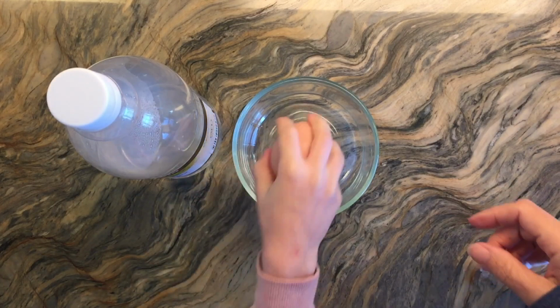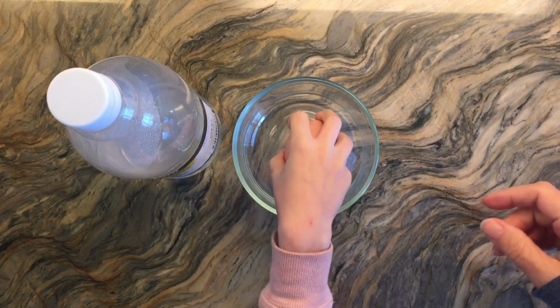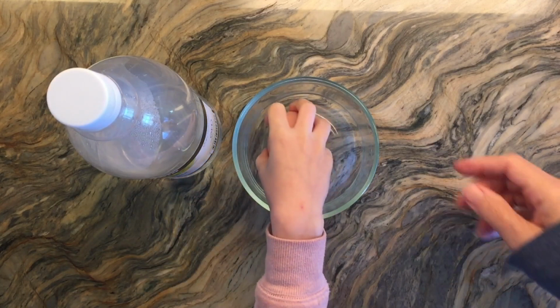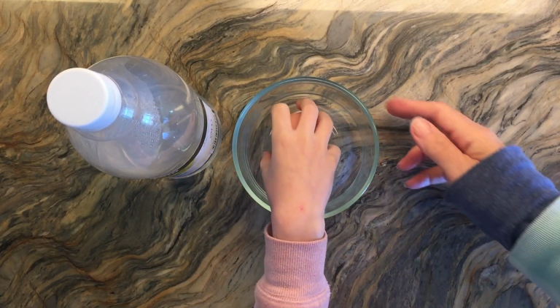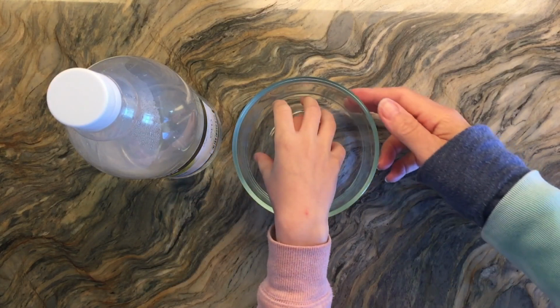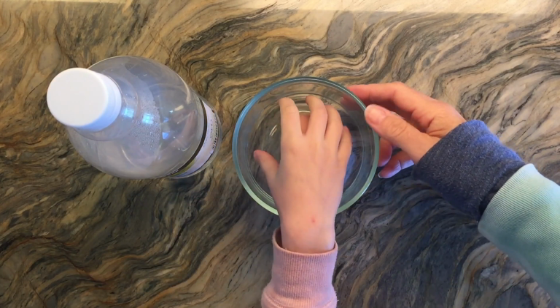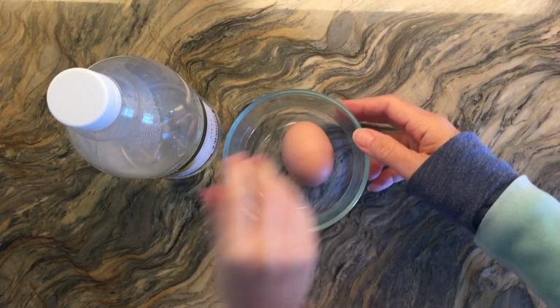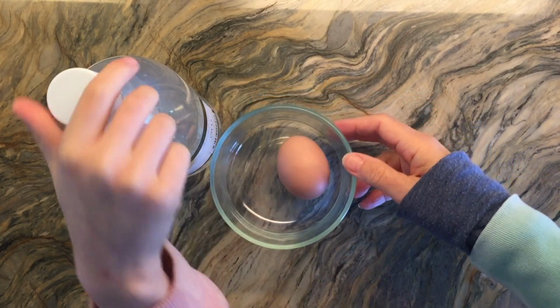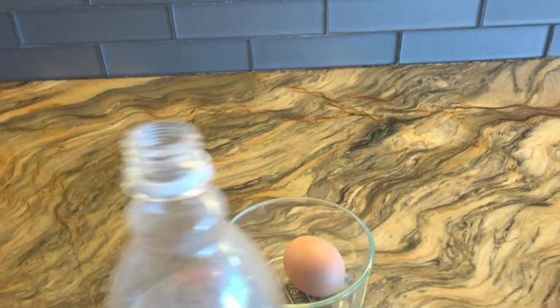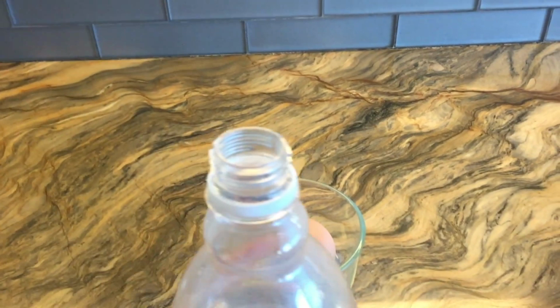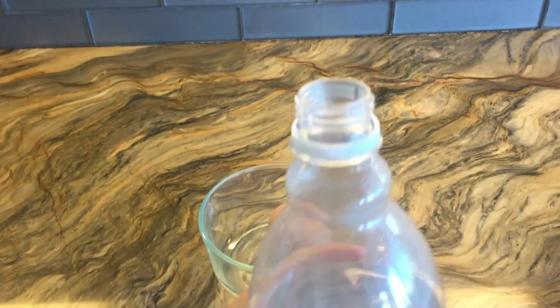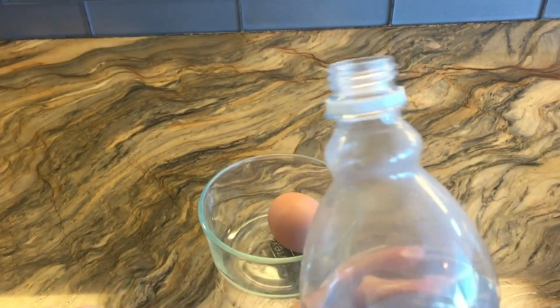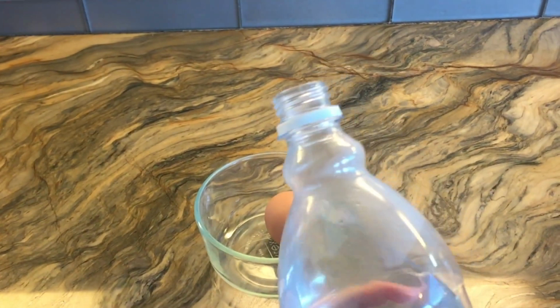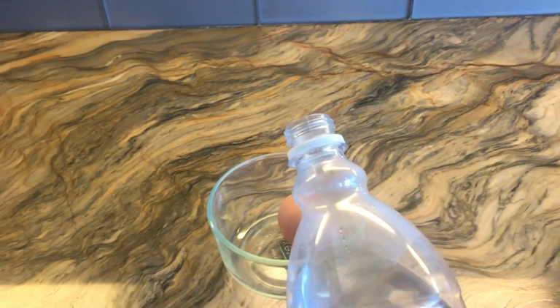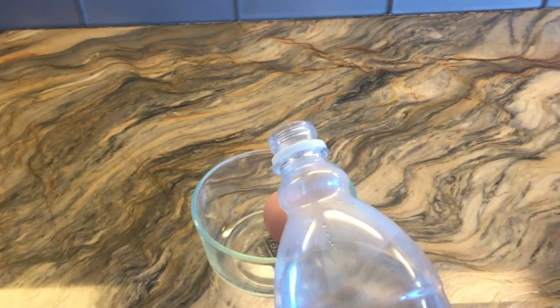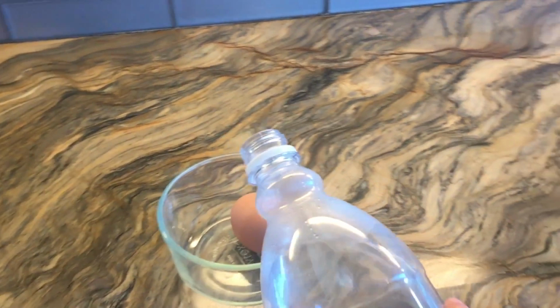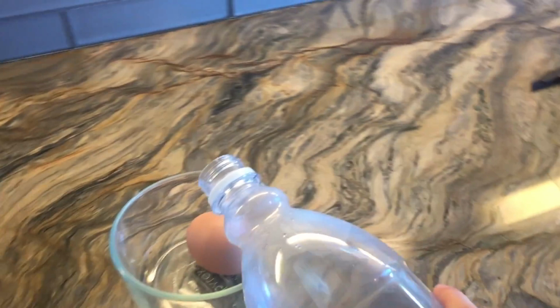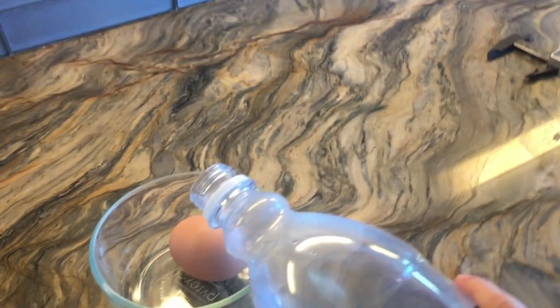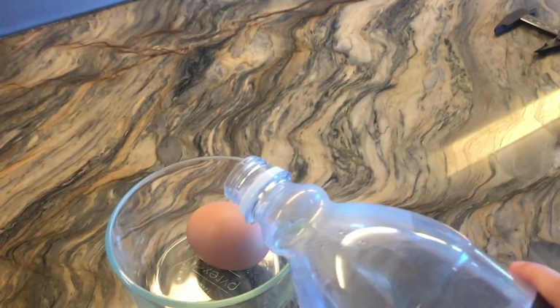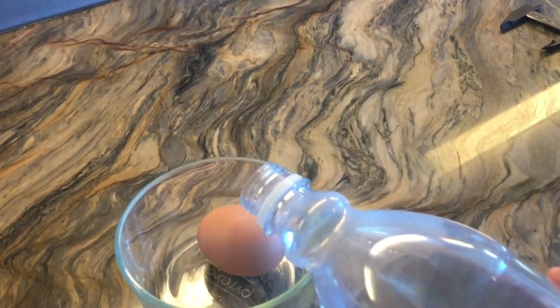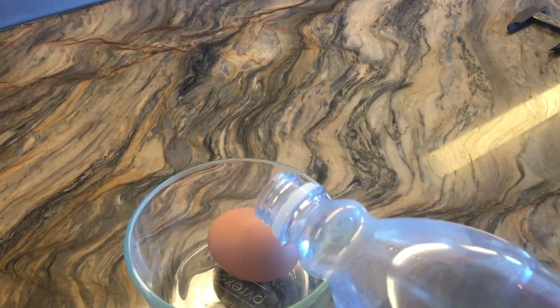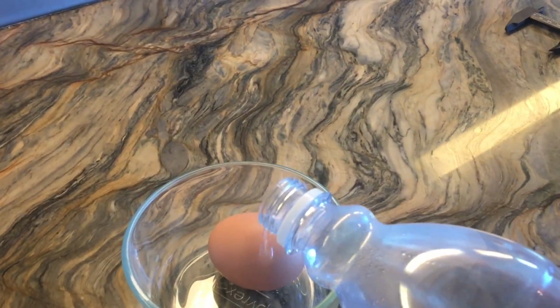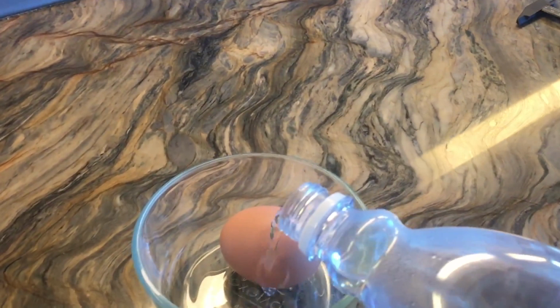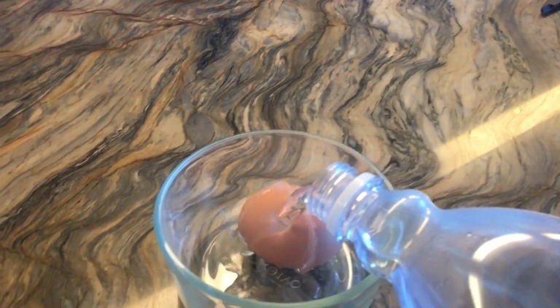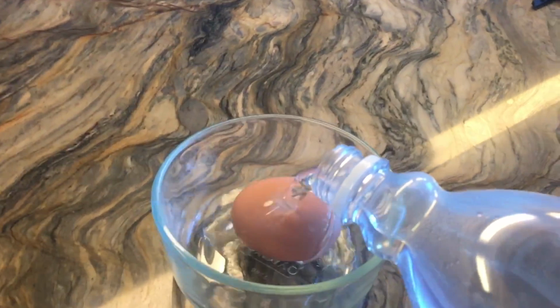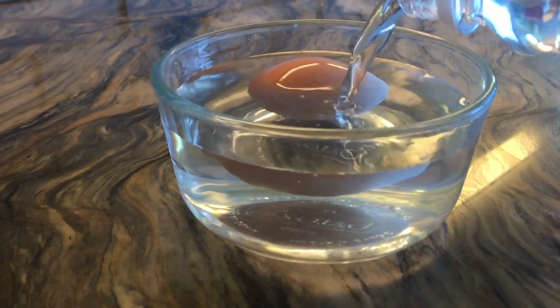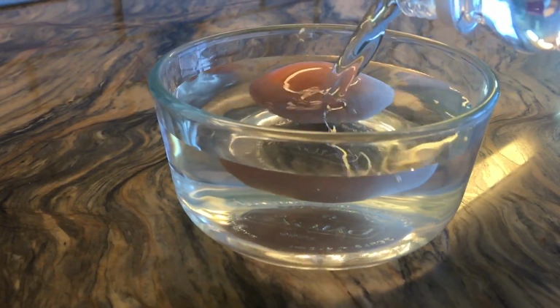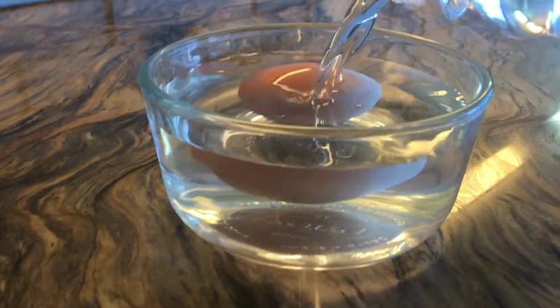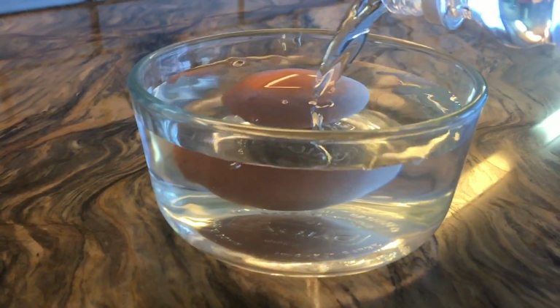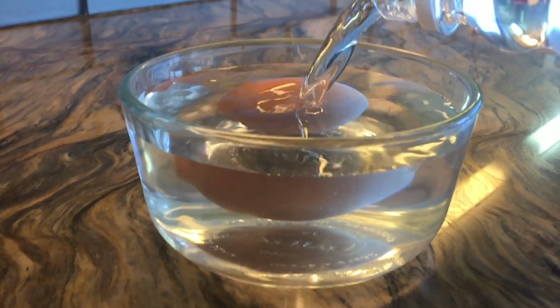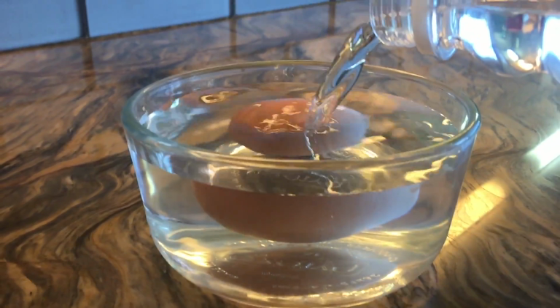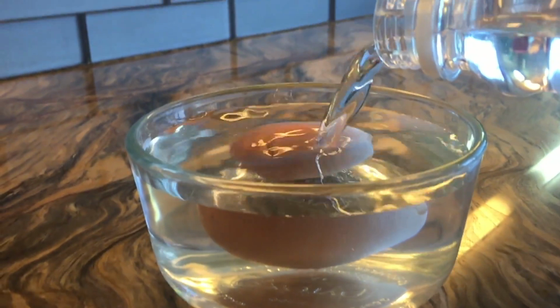Now we're going to put our egg in a bowl and we're going to use some distilled vinegar to cover it completely.